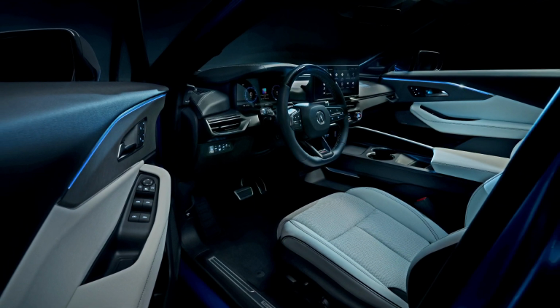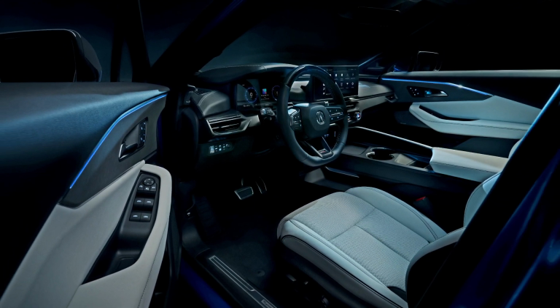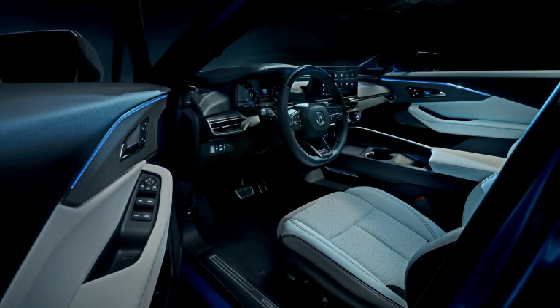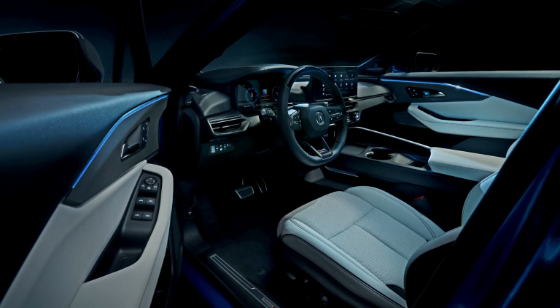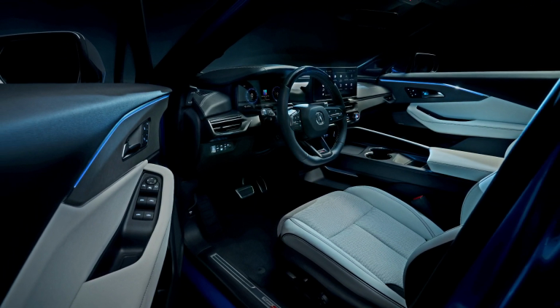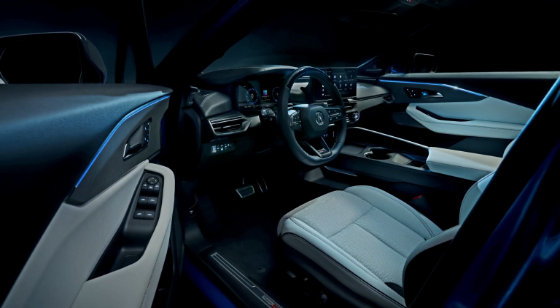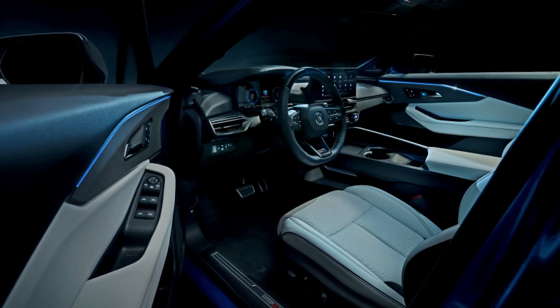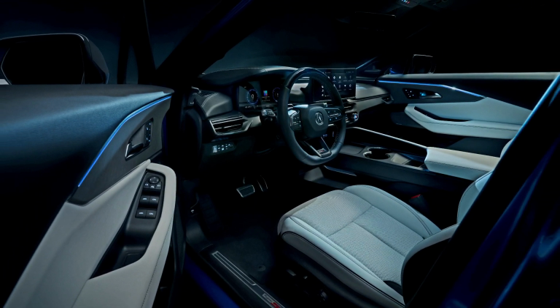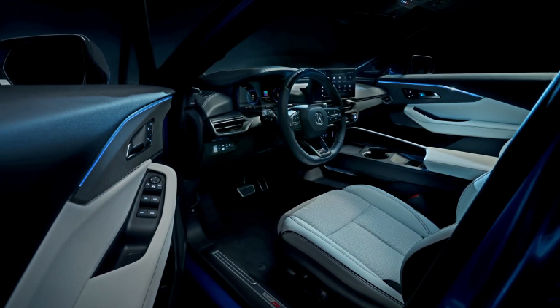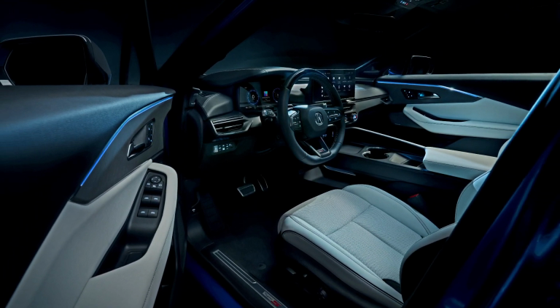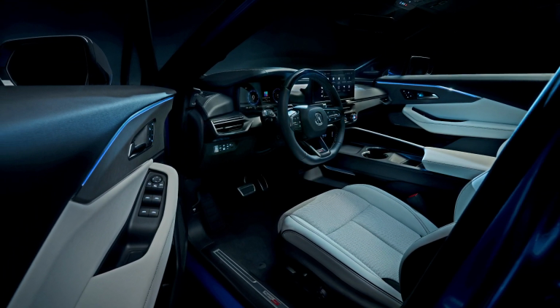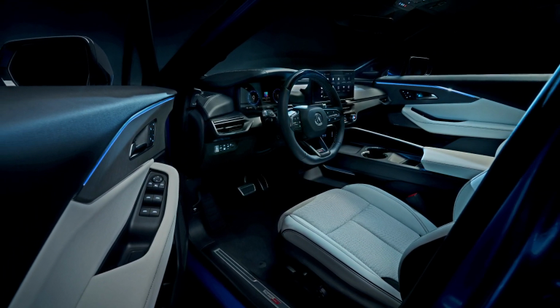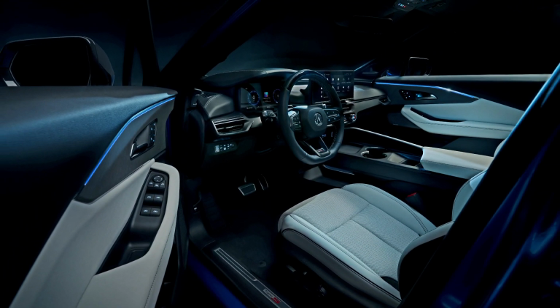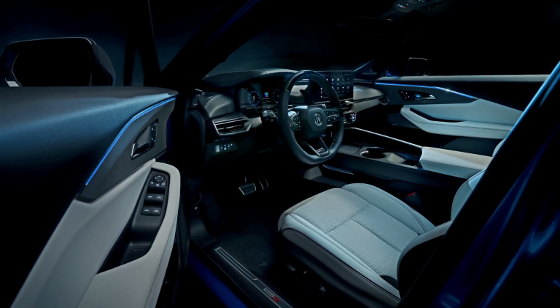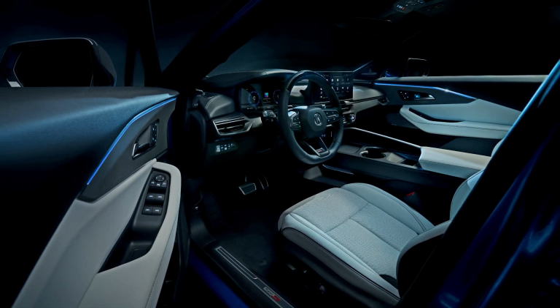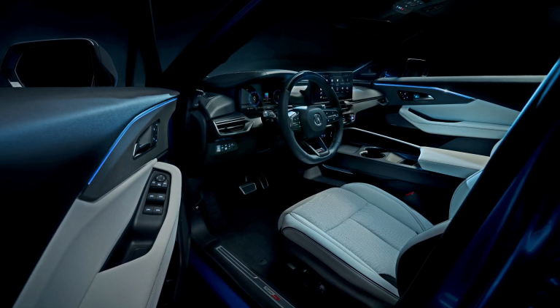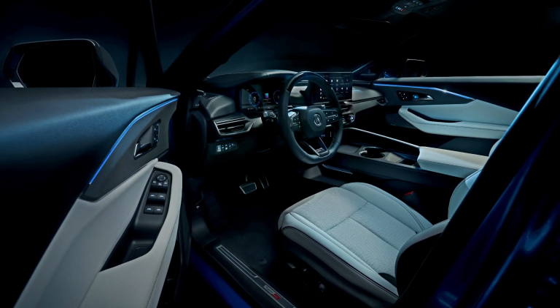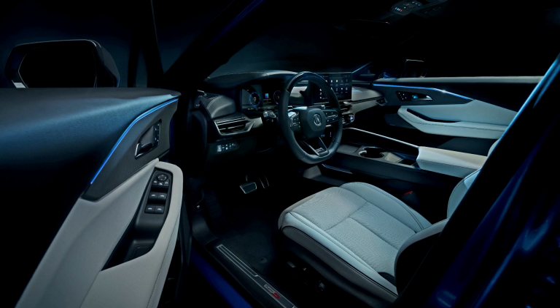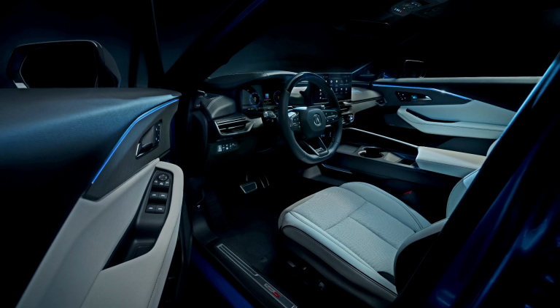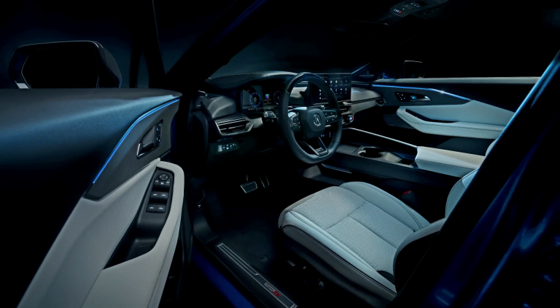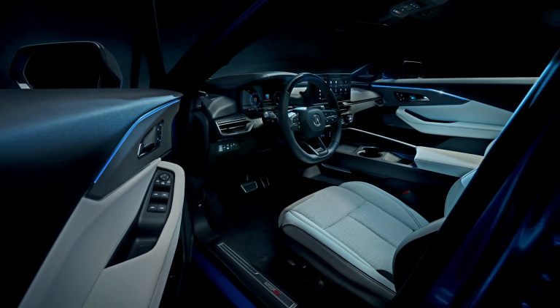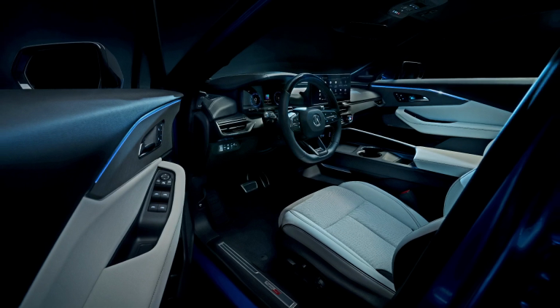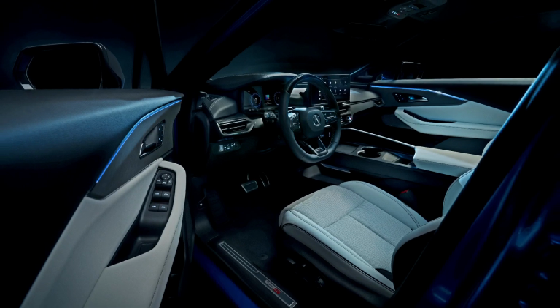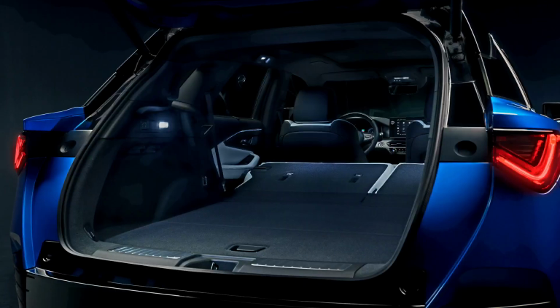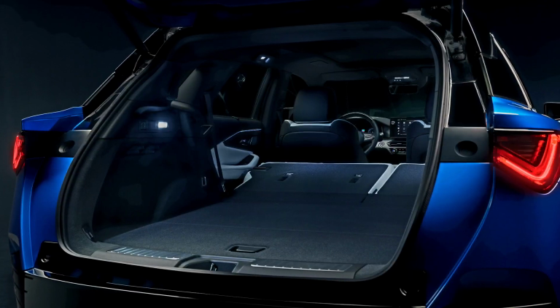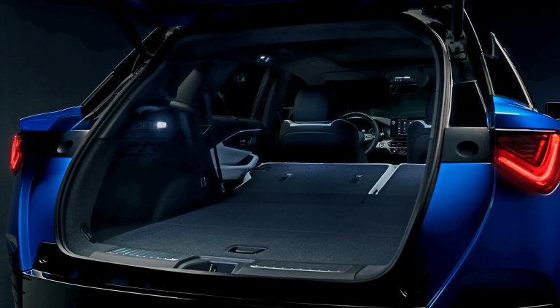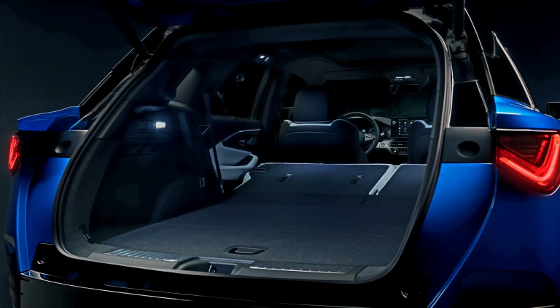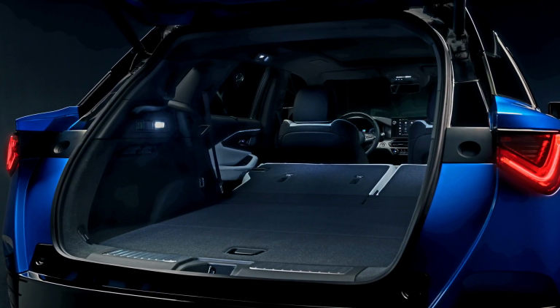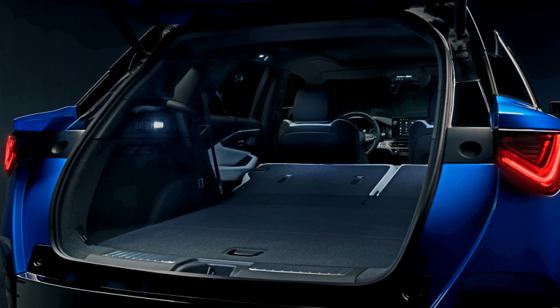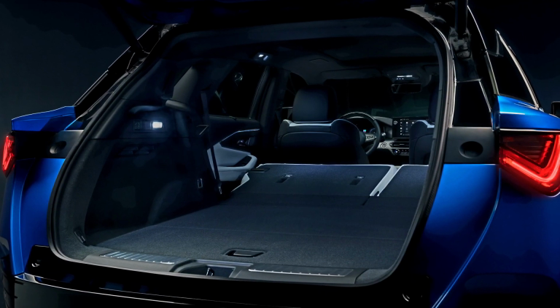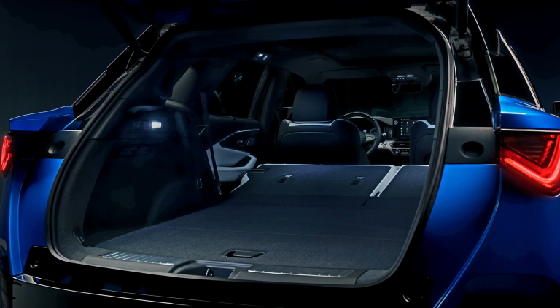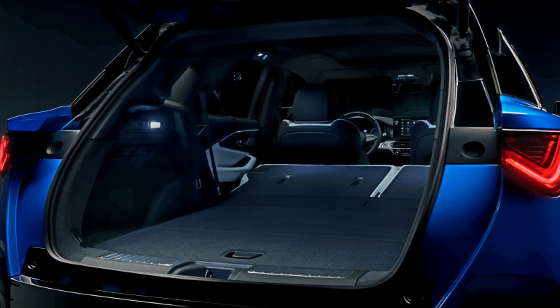If you like the new Acura EV, please subscribe and hit the like button. Thanks!